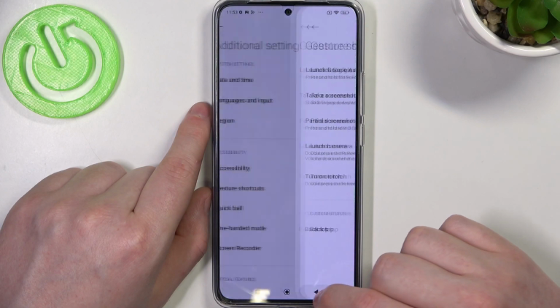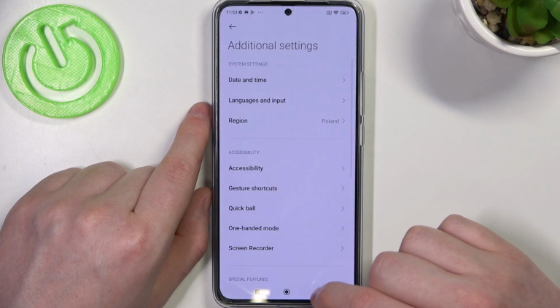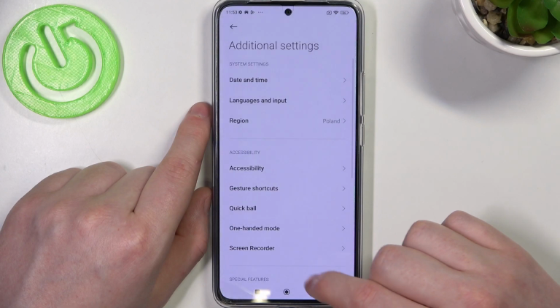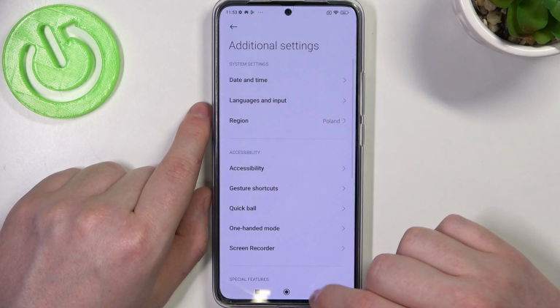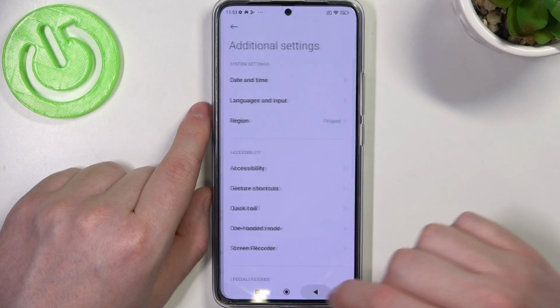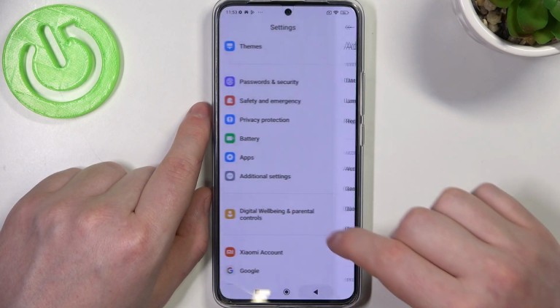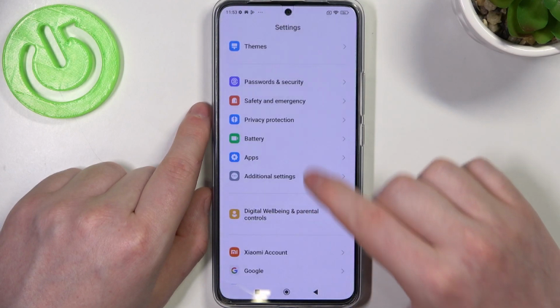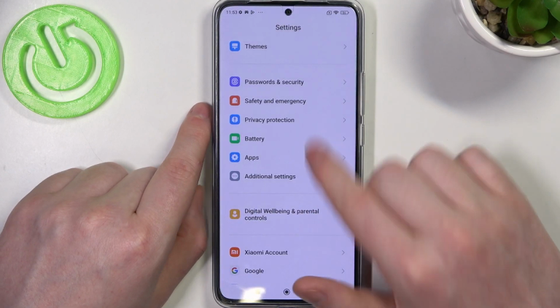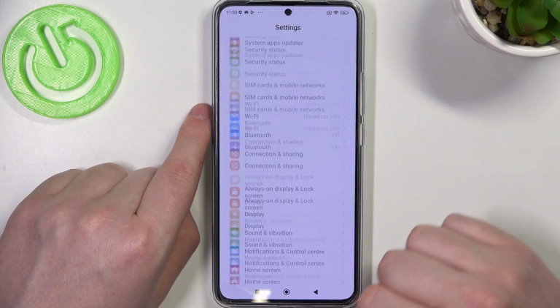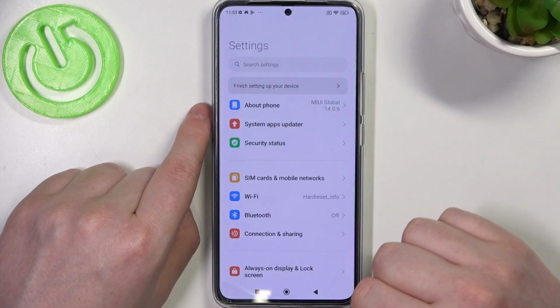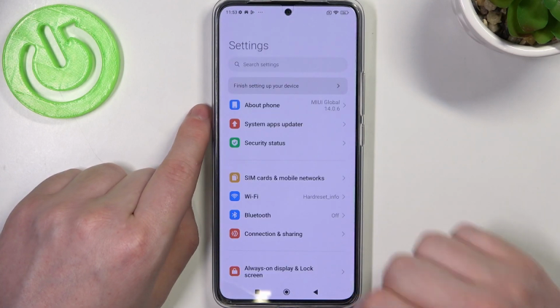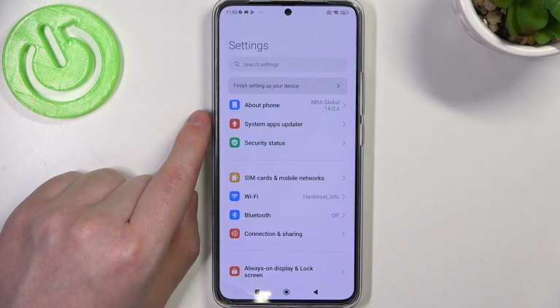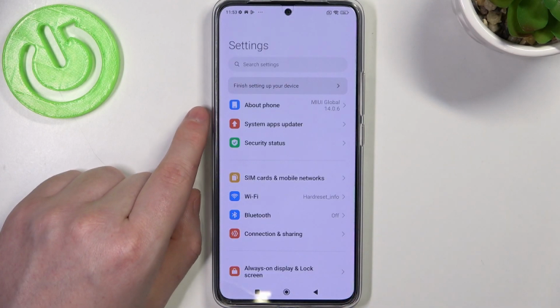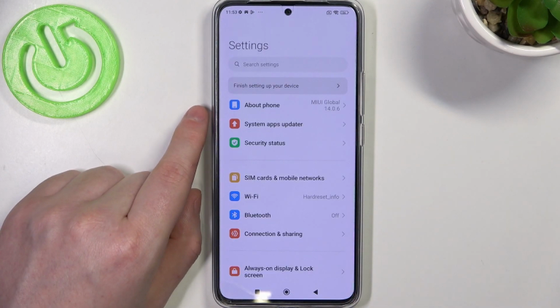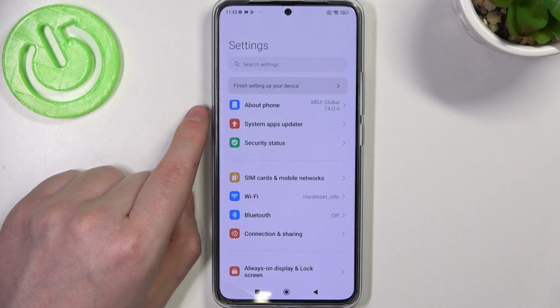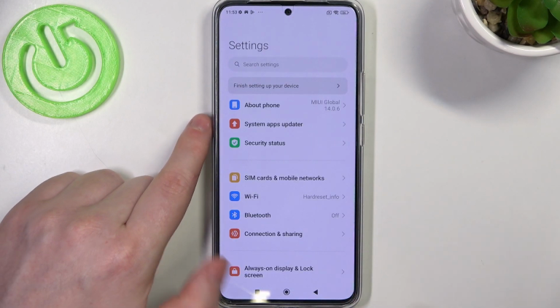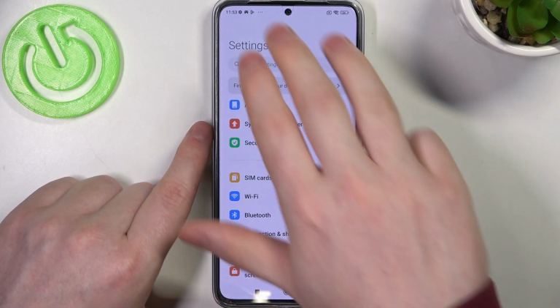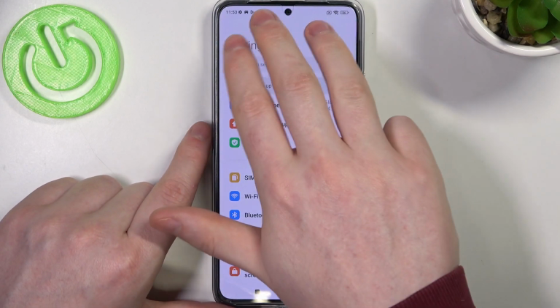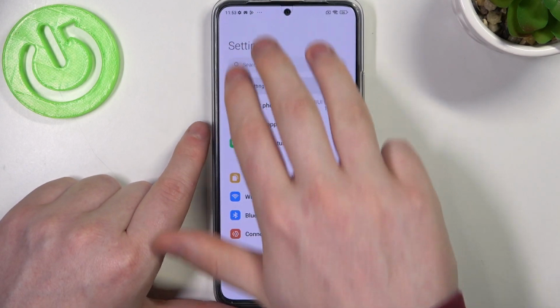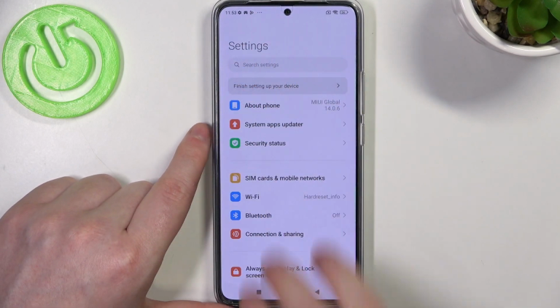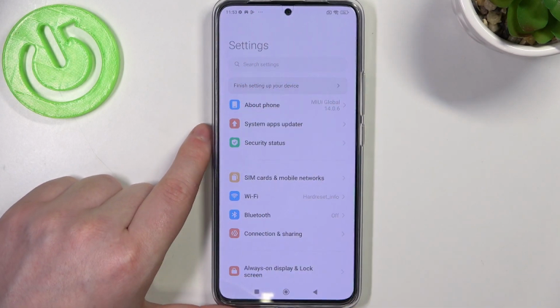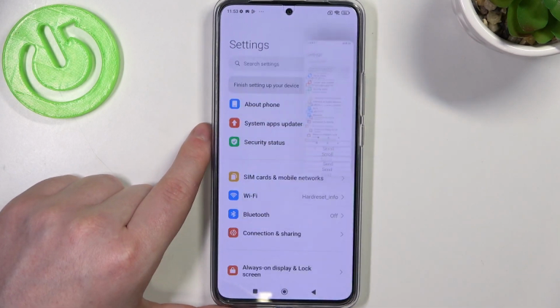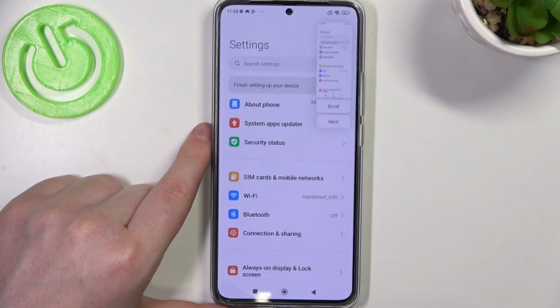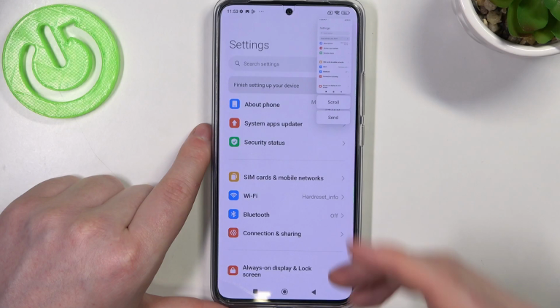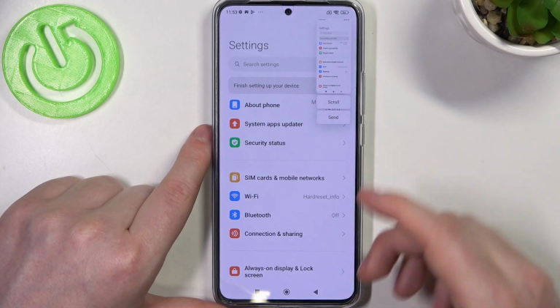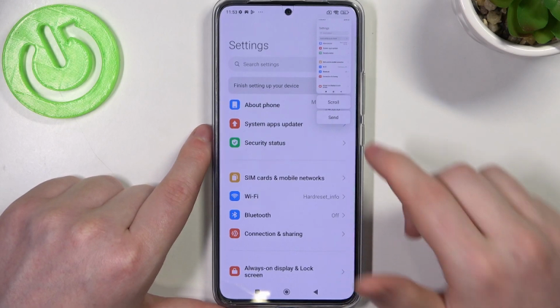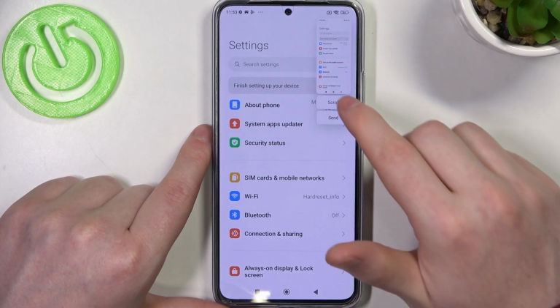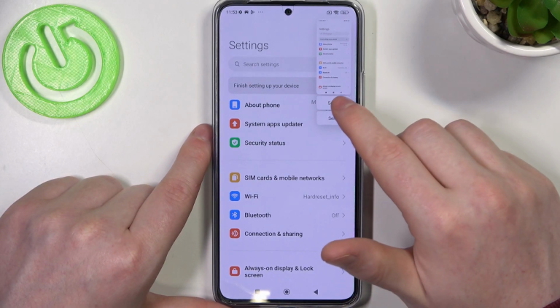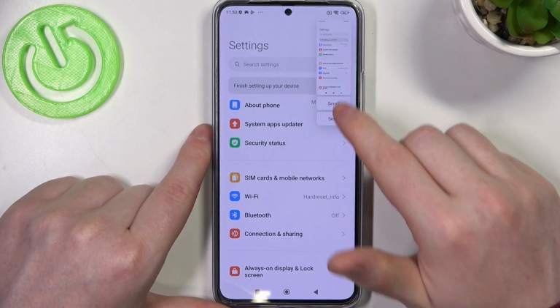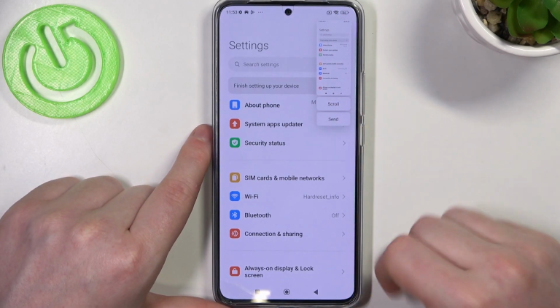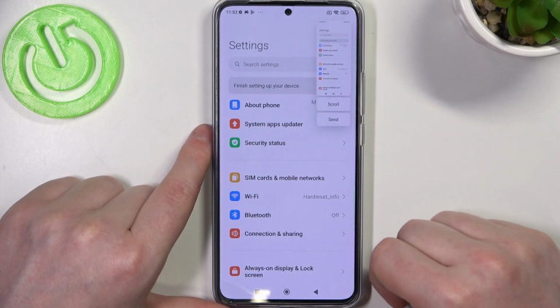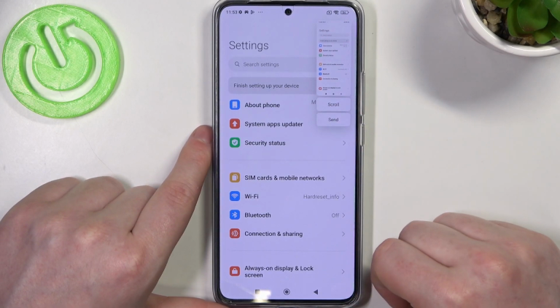It works like this: slide down three fingers from the top of the screen, and here we have the Scroll option again.